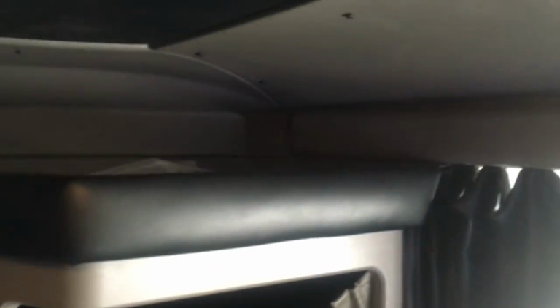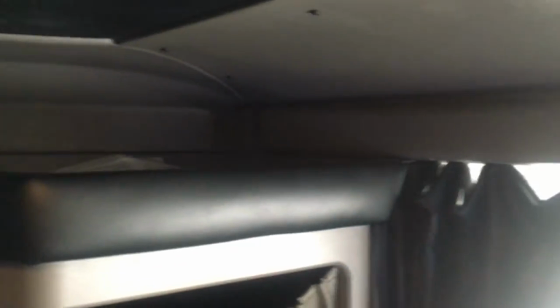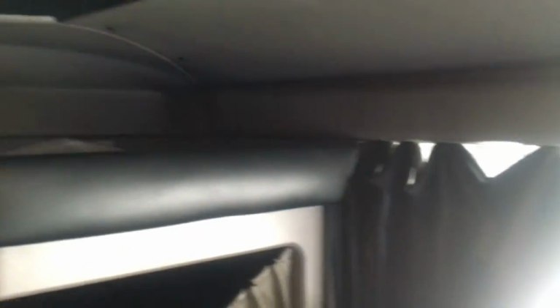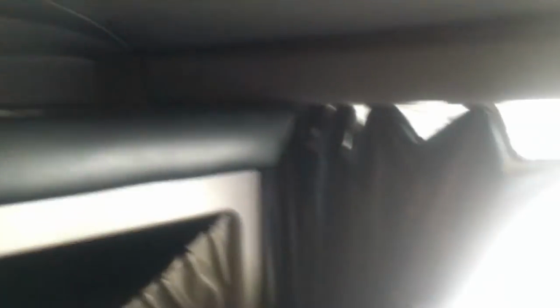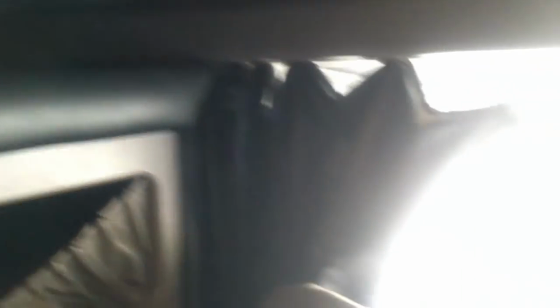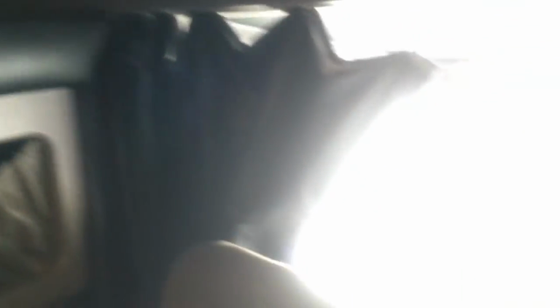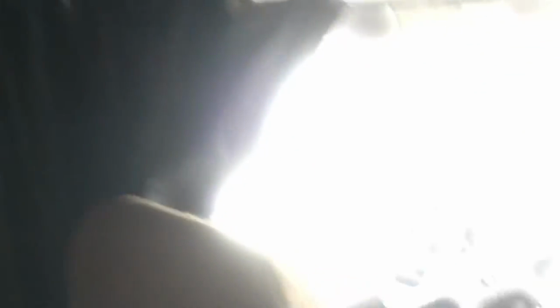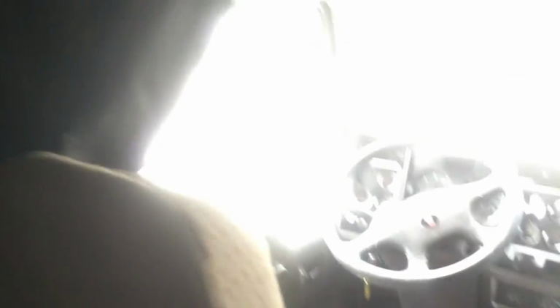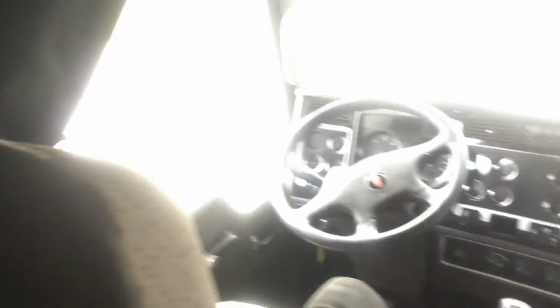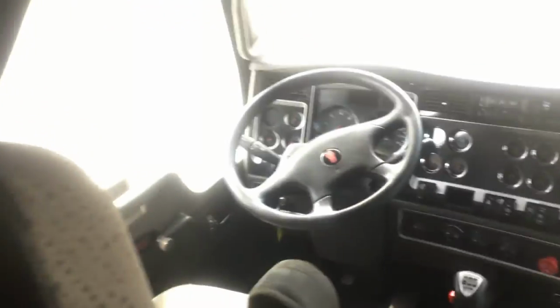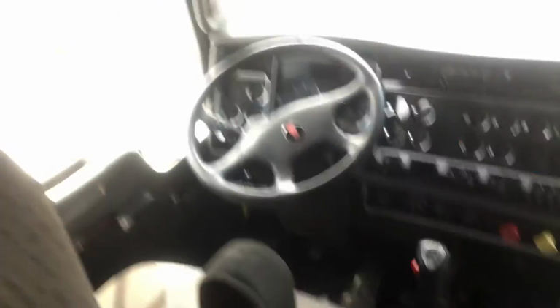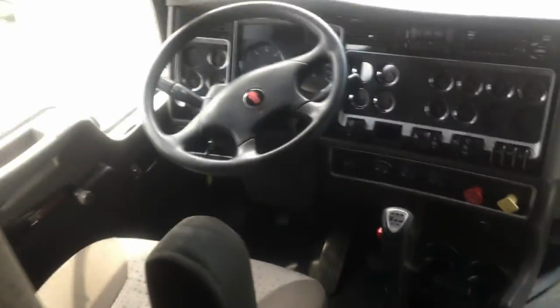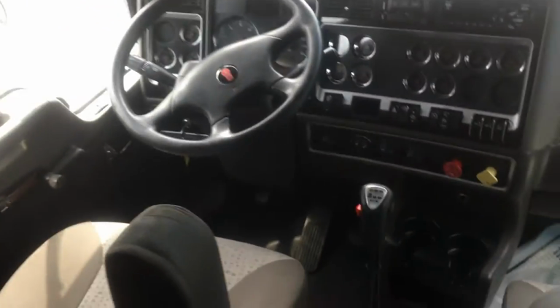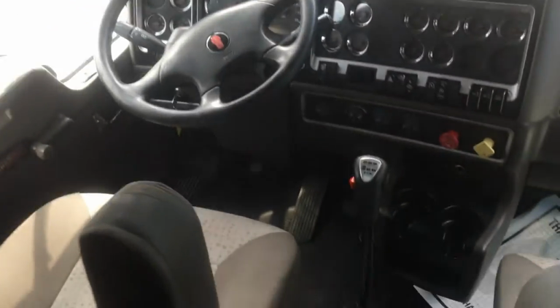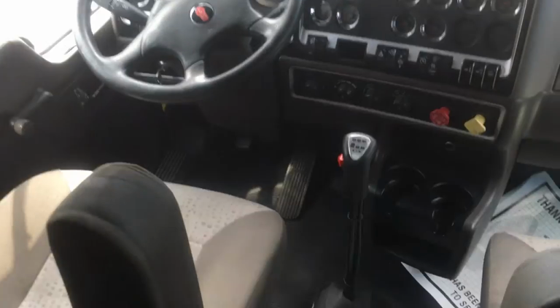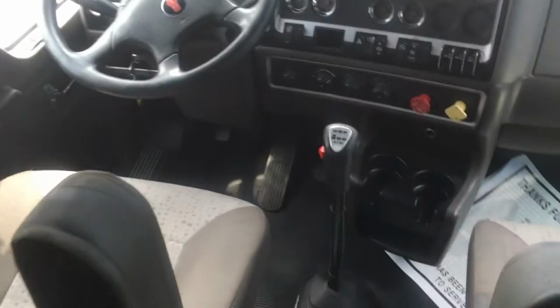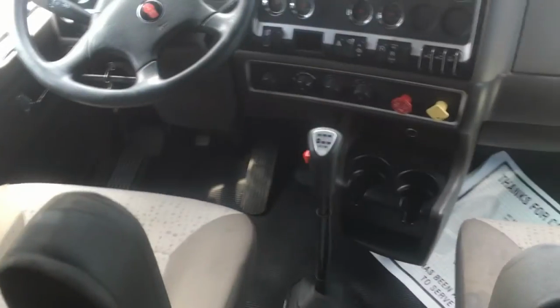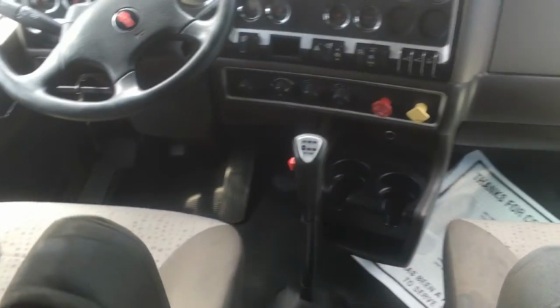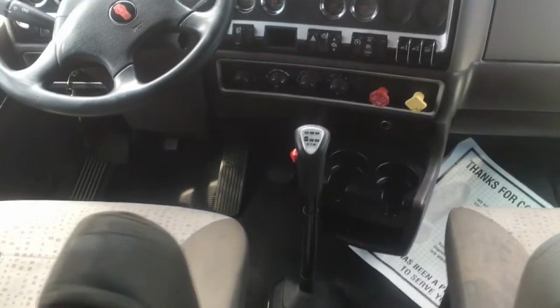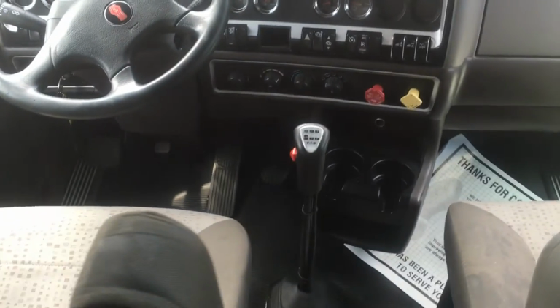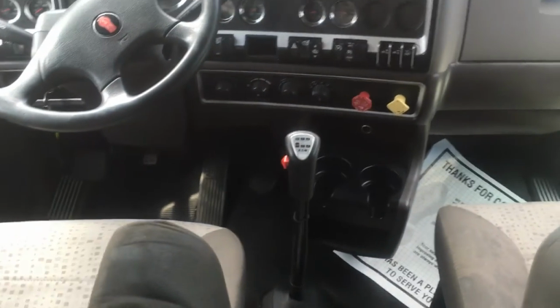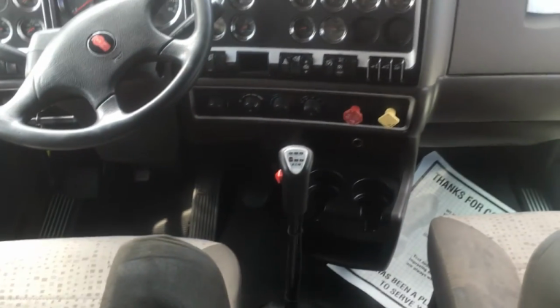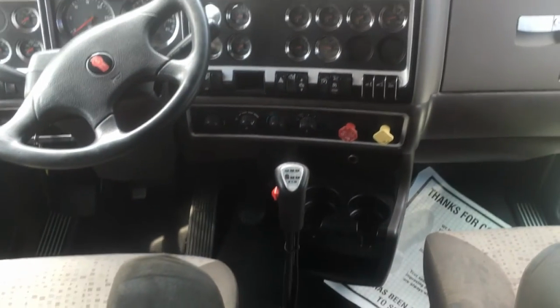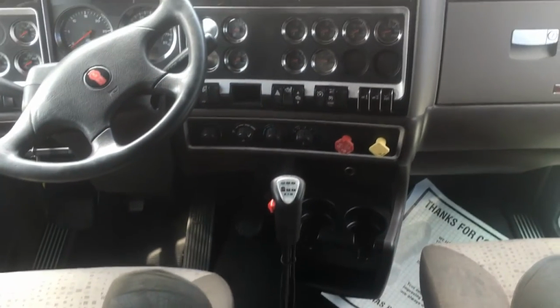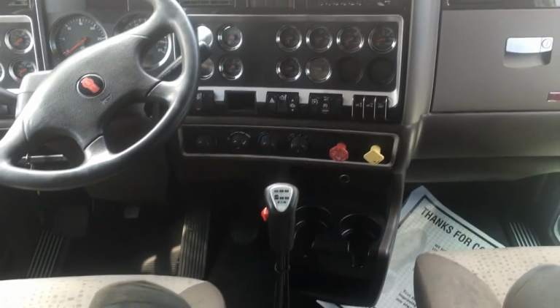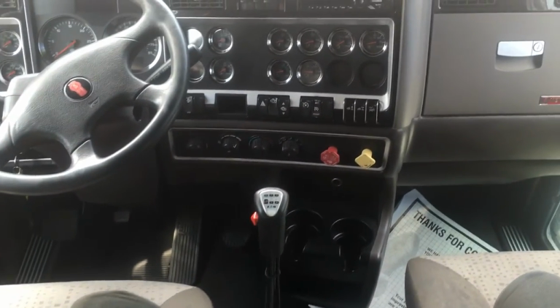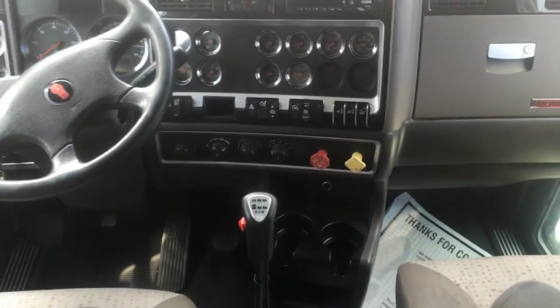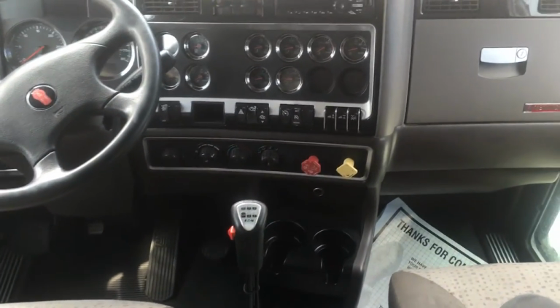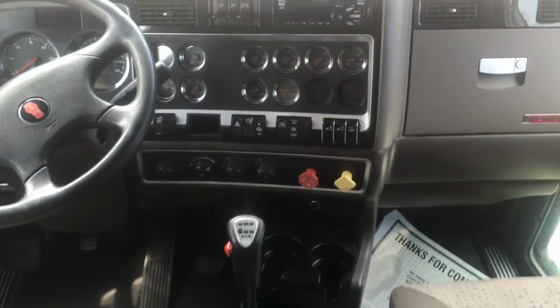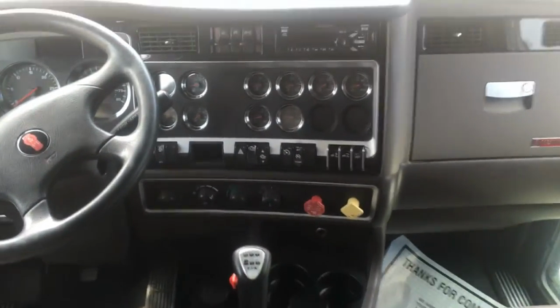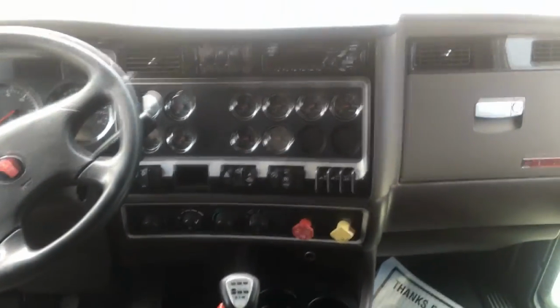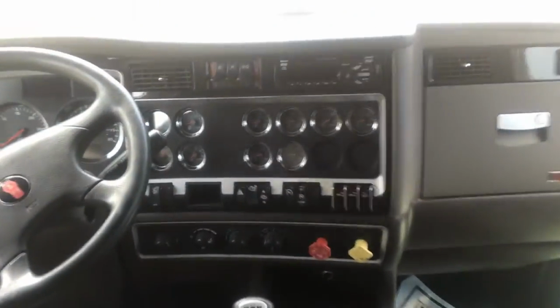Pretty nice trucks. These are 9 to 13 speed convertibles, and they have been converted to 13s already, so you don't have to worry about that.